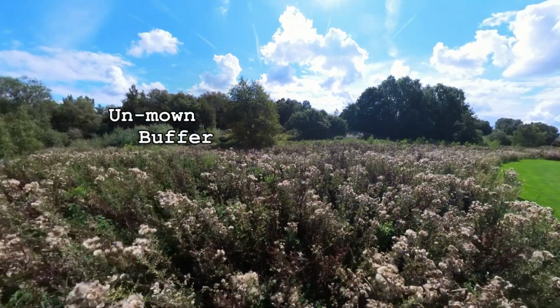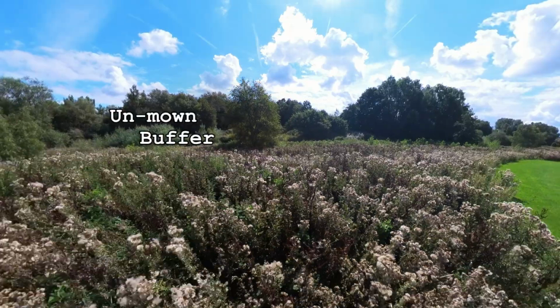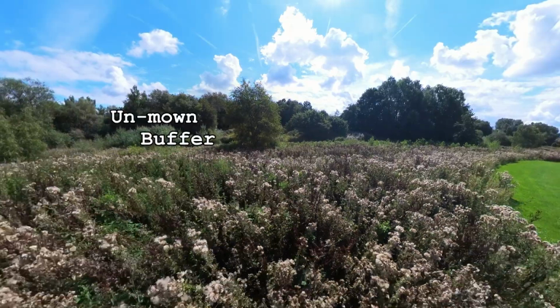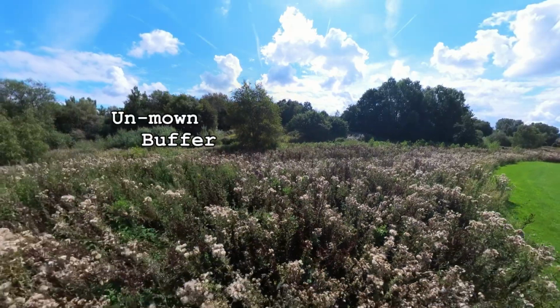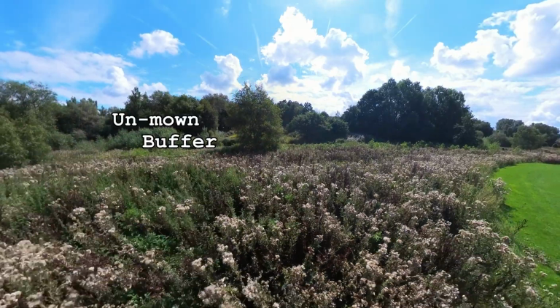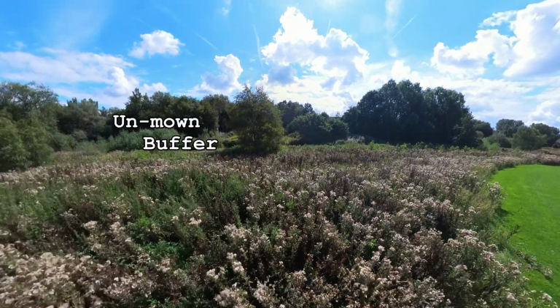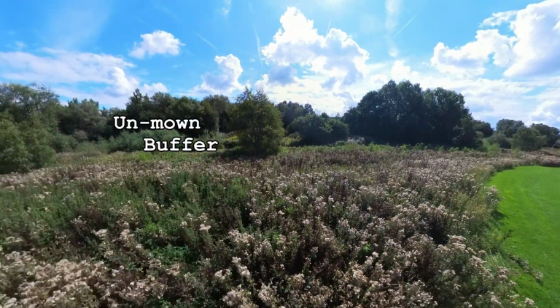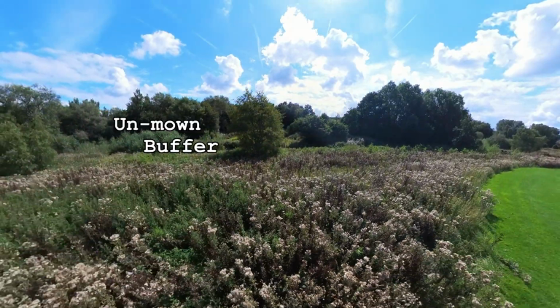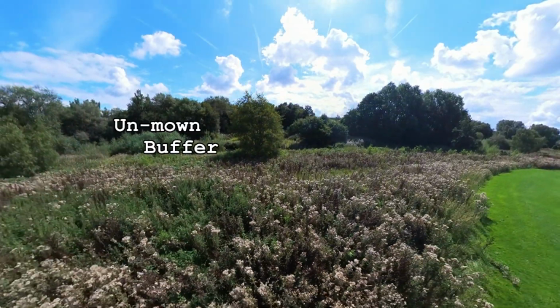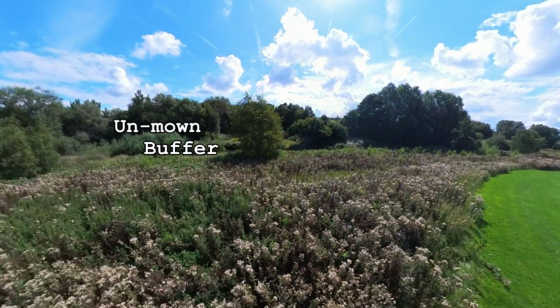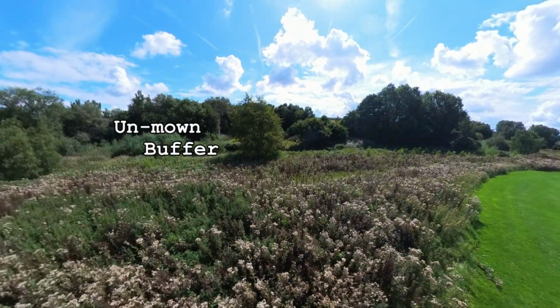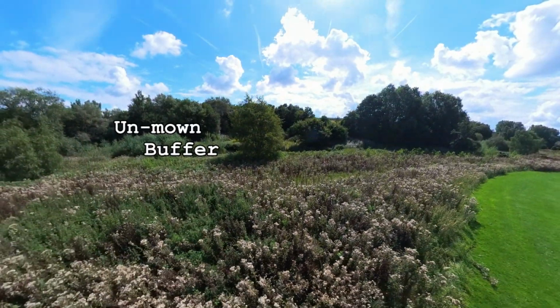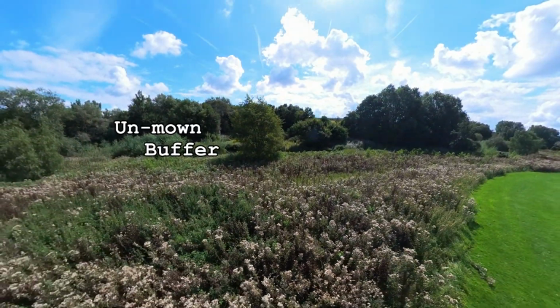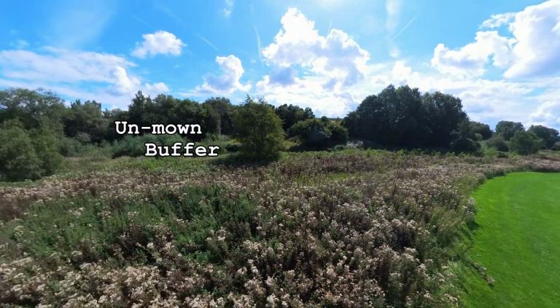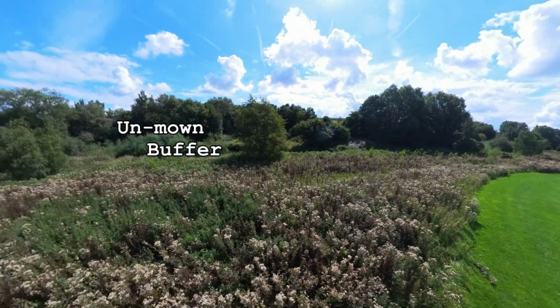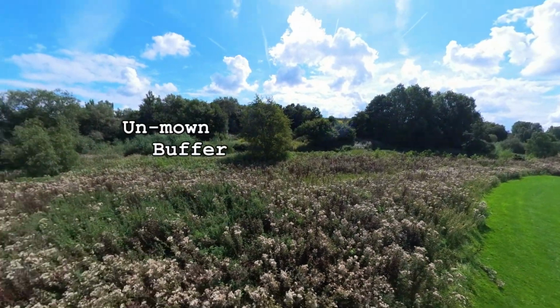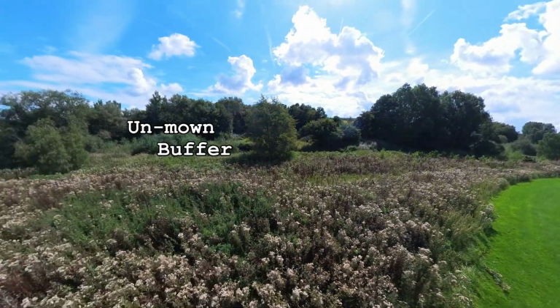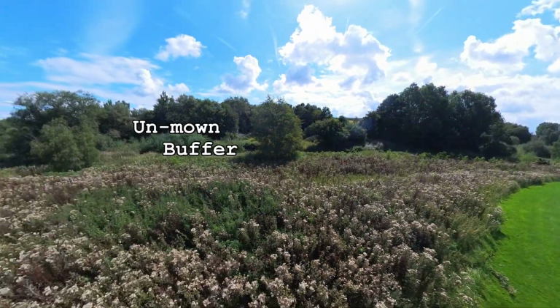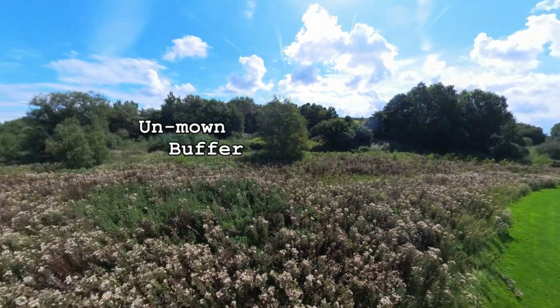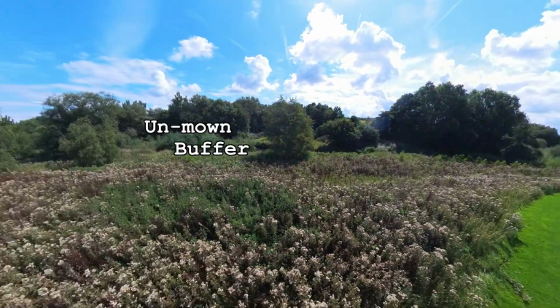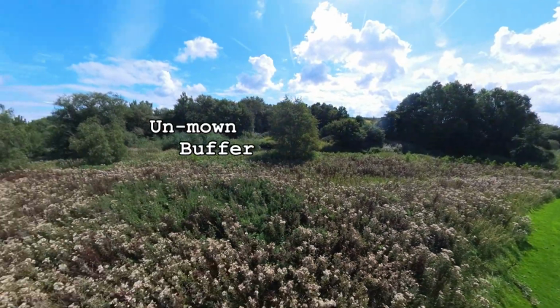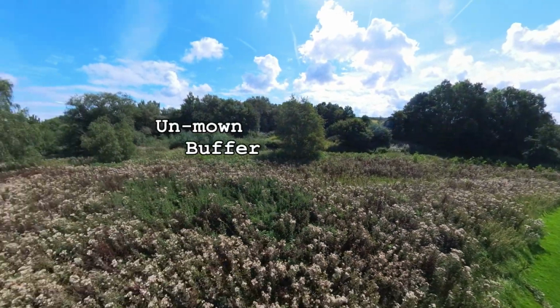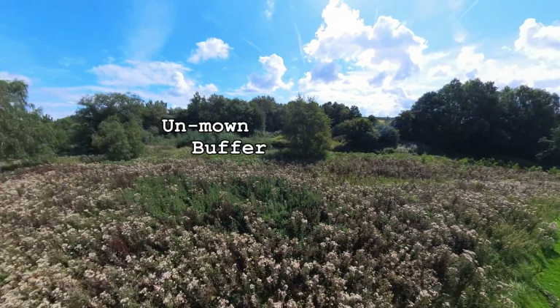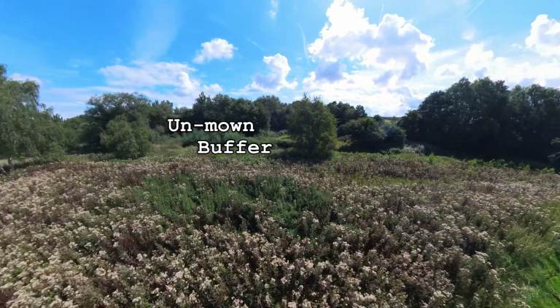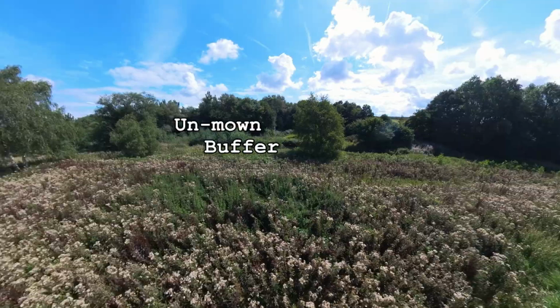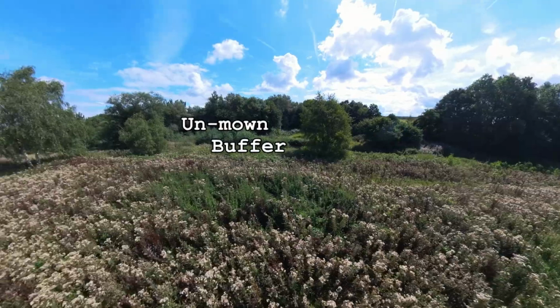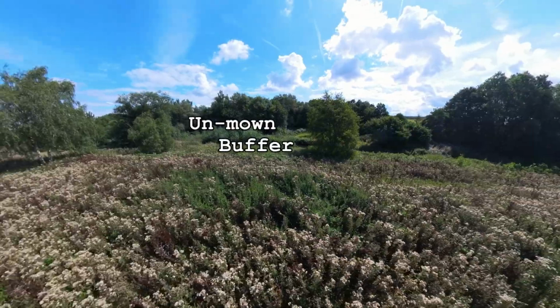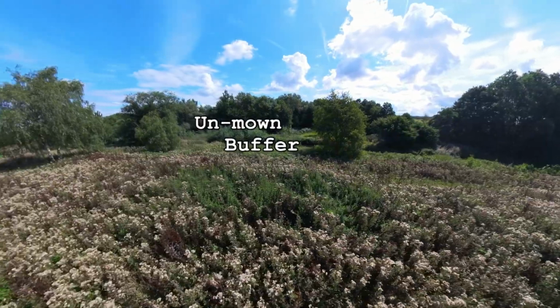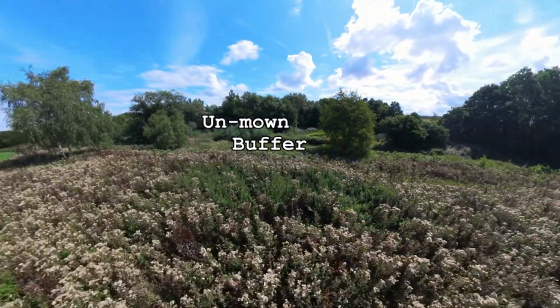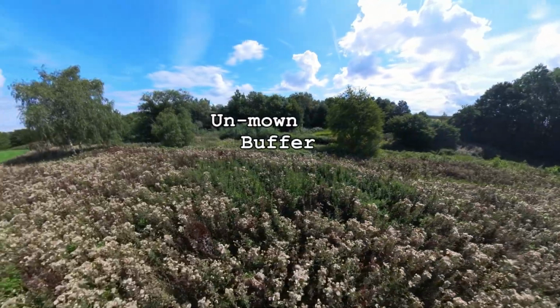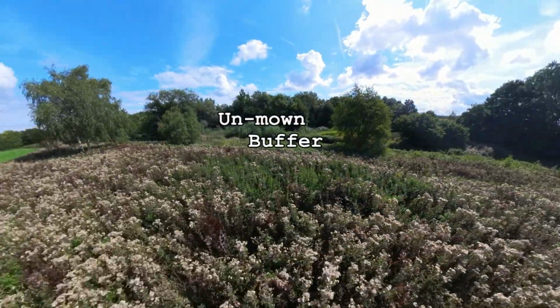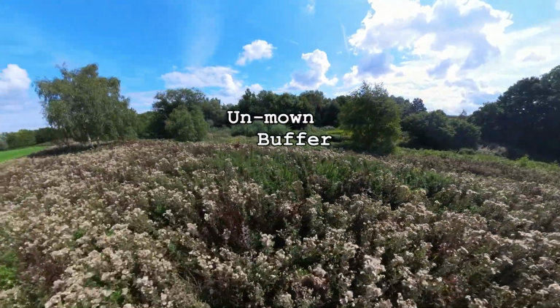Whether flowering or as seed heads, these plants provide food and cover for a variety of insects and birds.